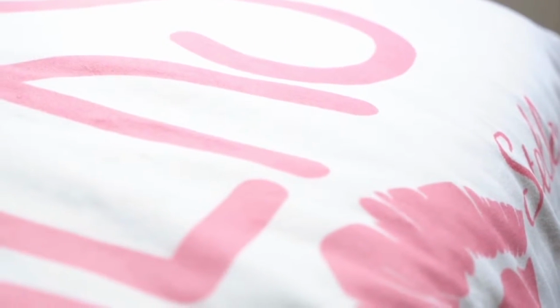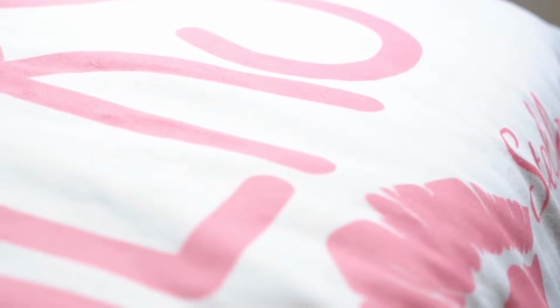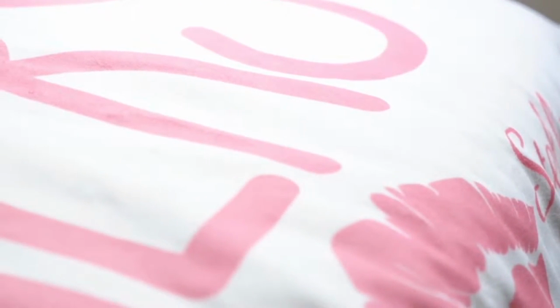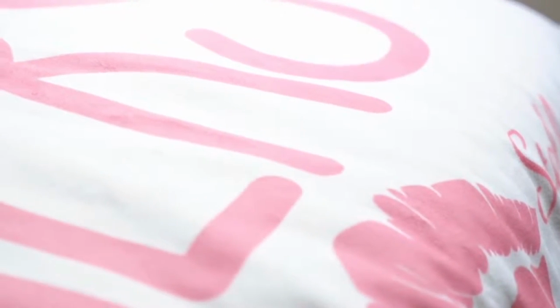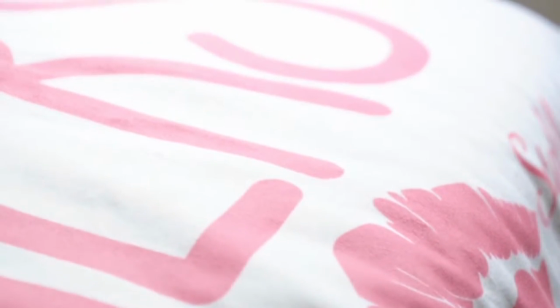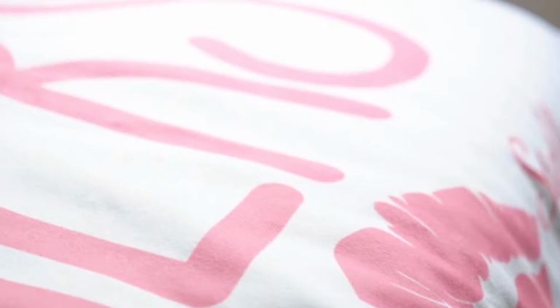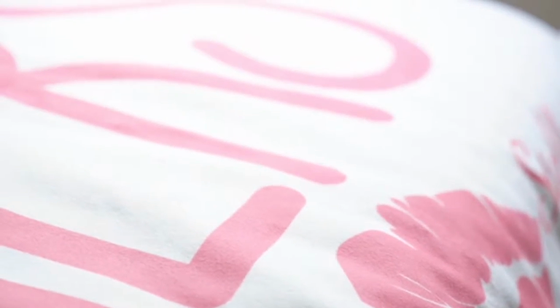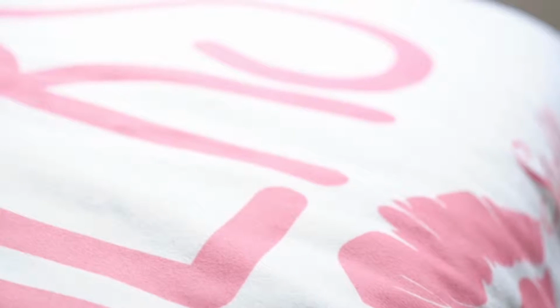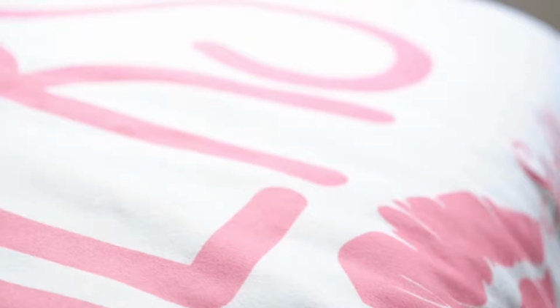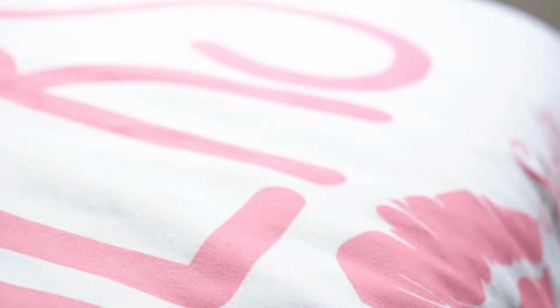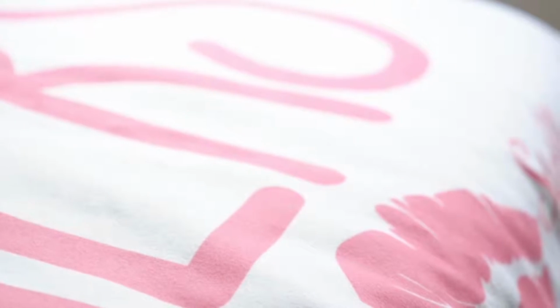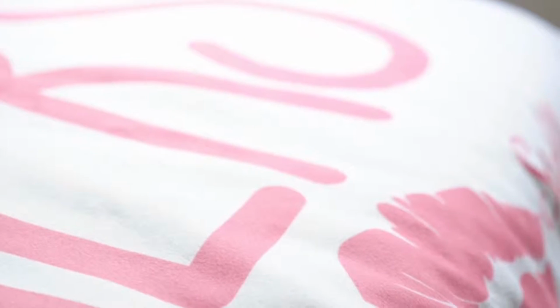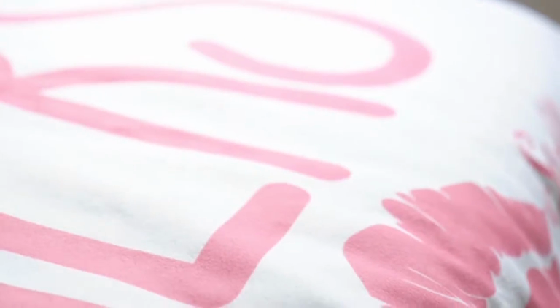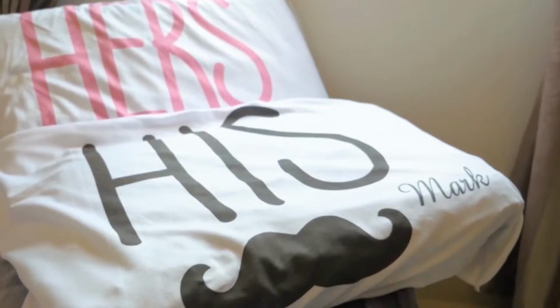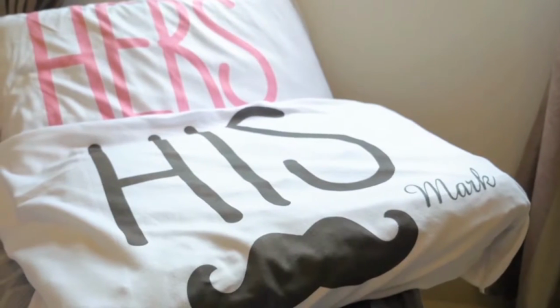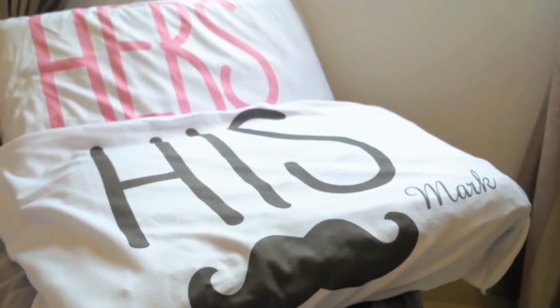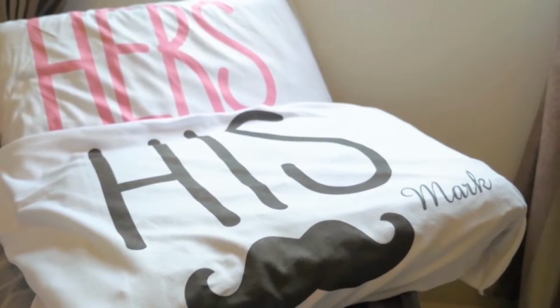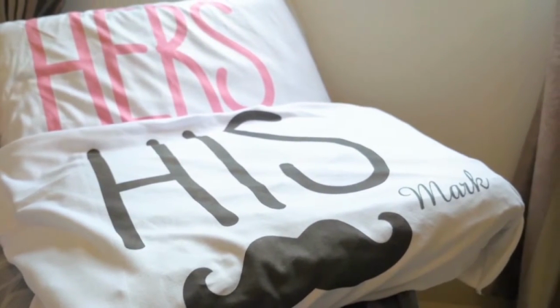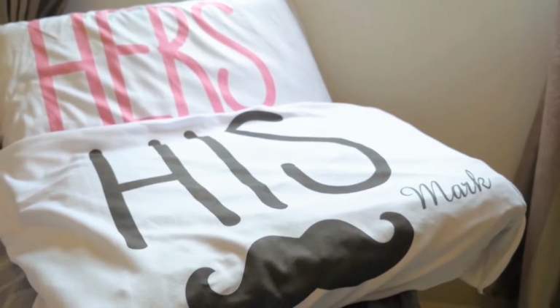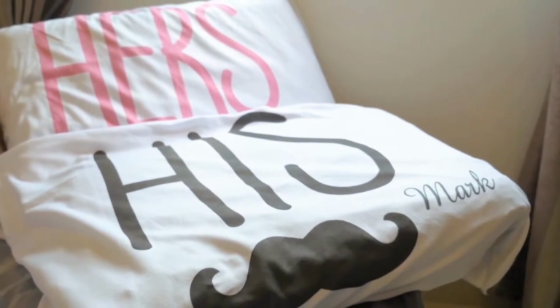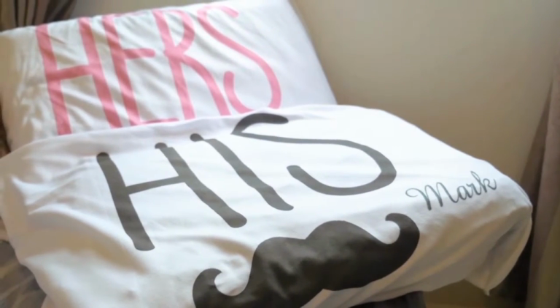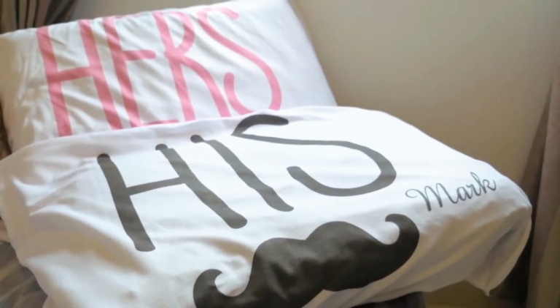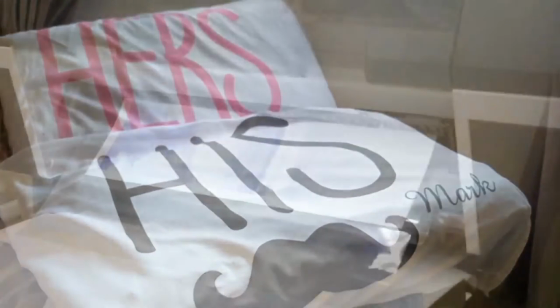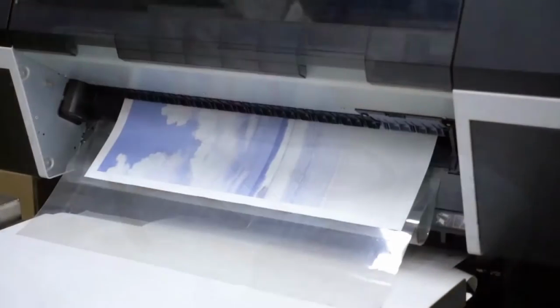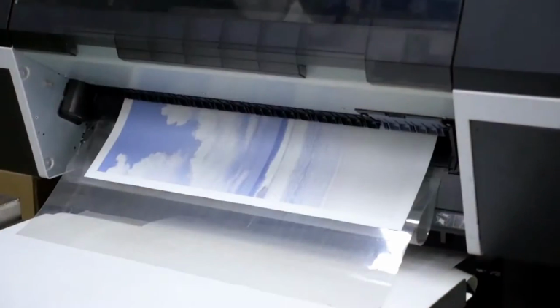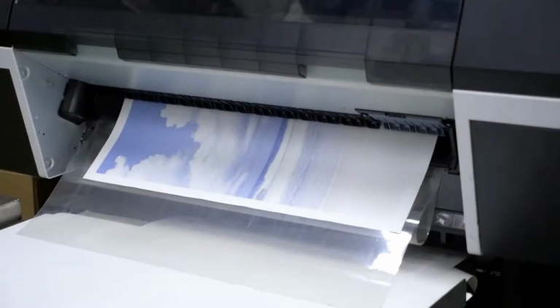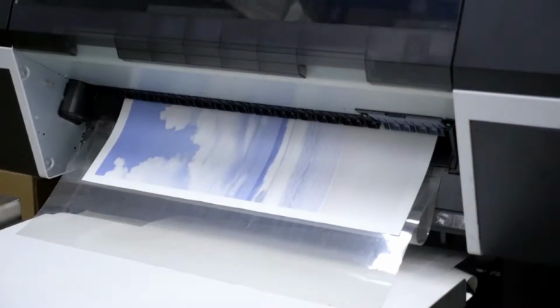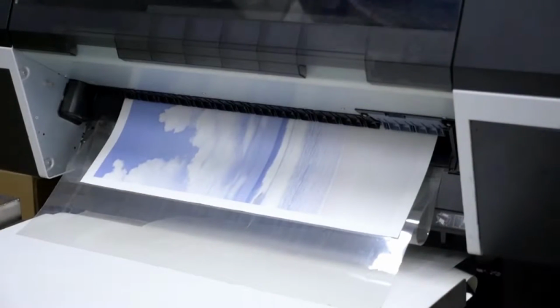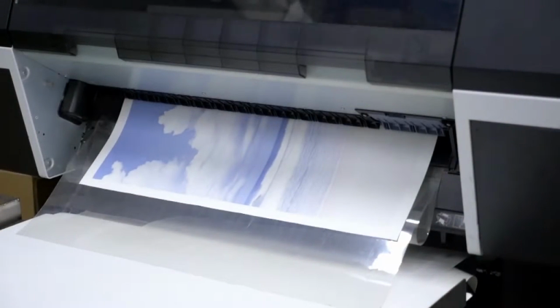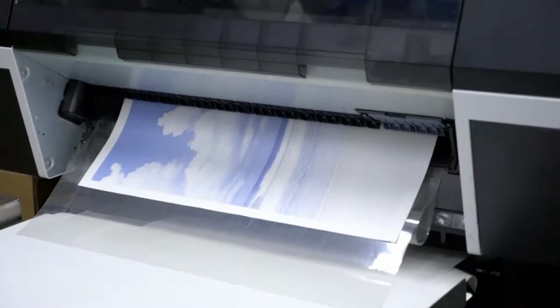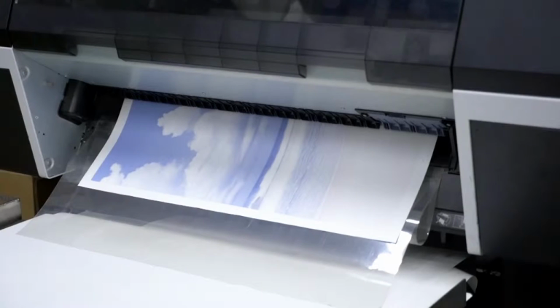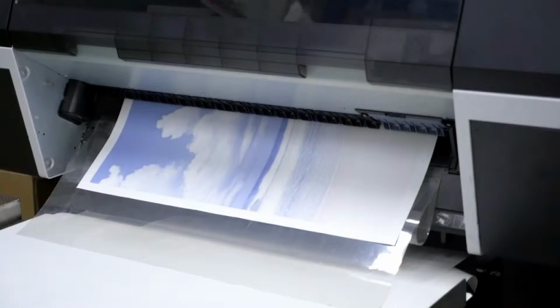They print in full bleed and the ink rests permanently on the surface of your pillow with no fading. Watch to see how to create a custom pillowcase.